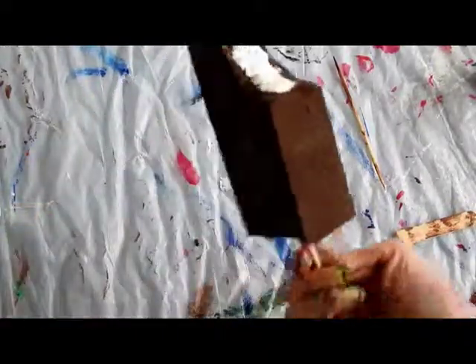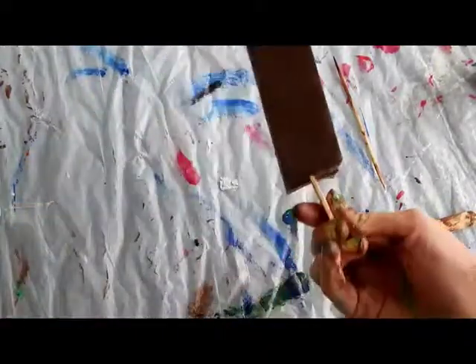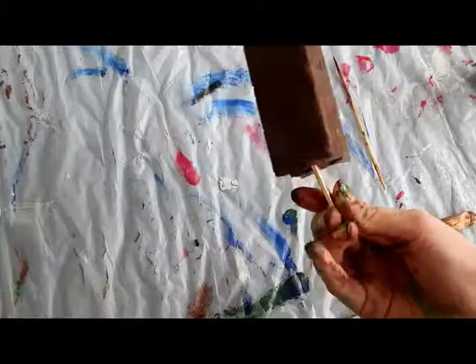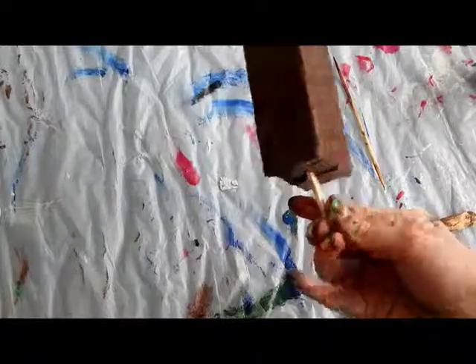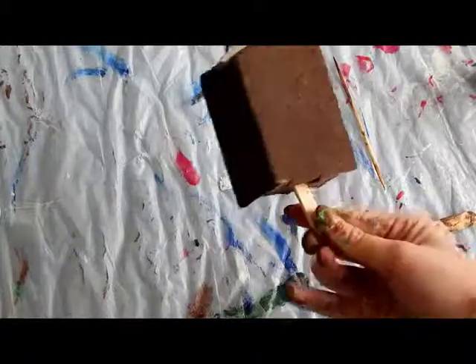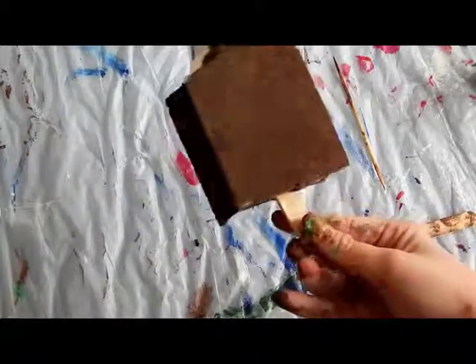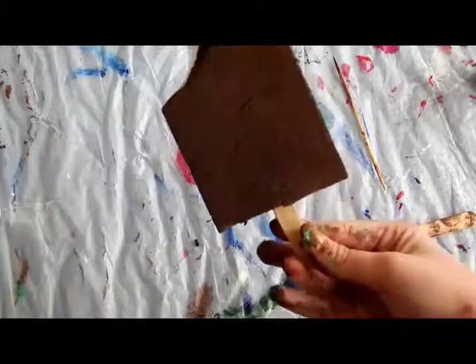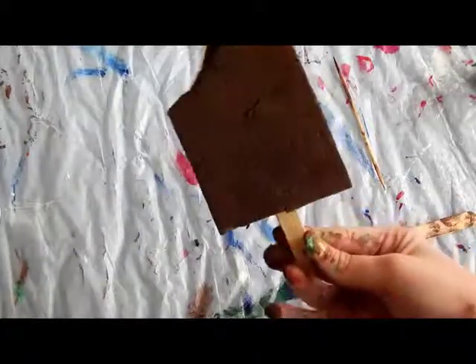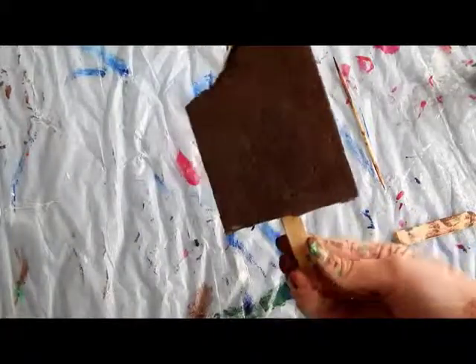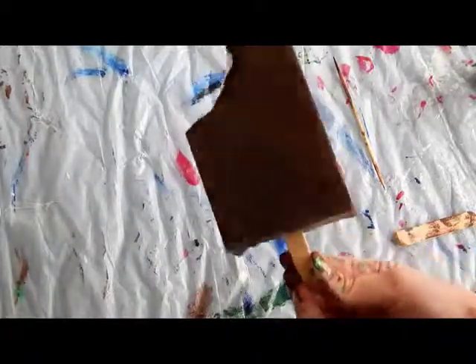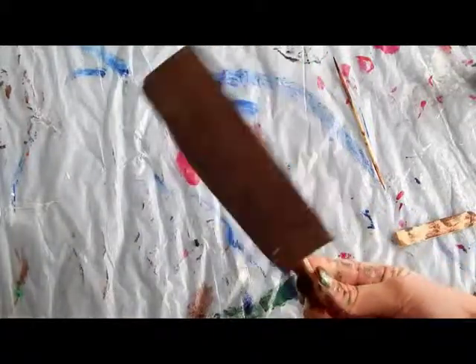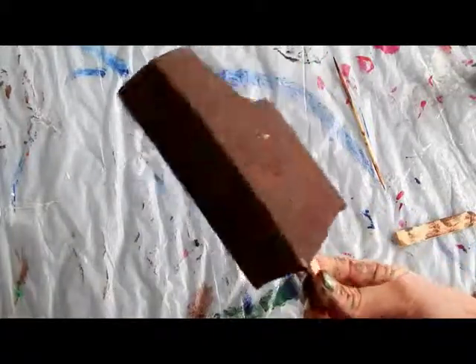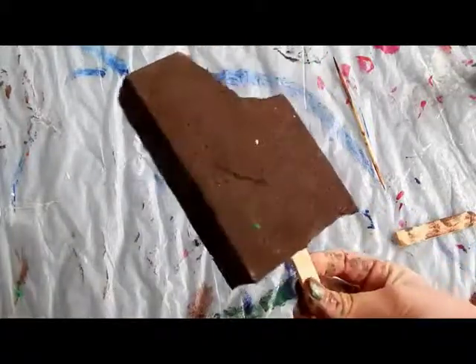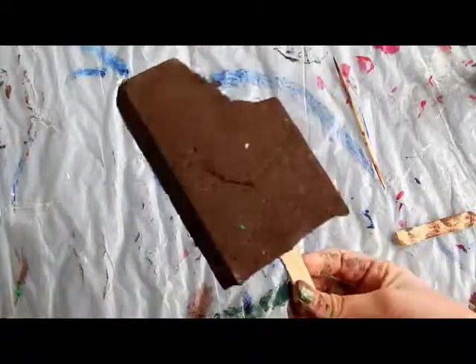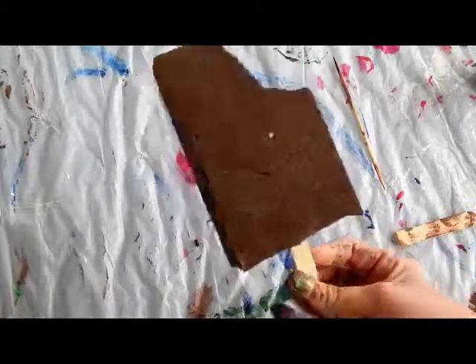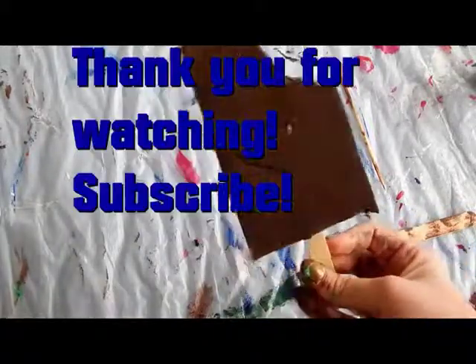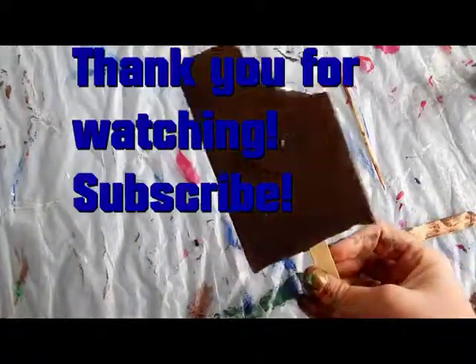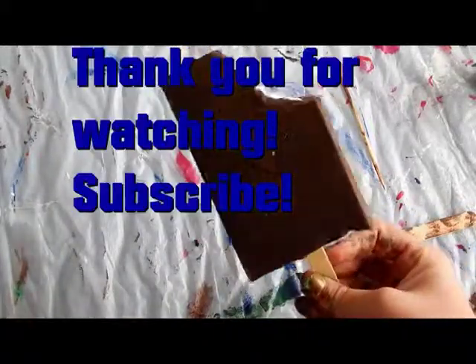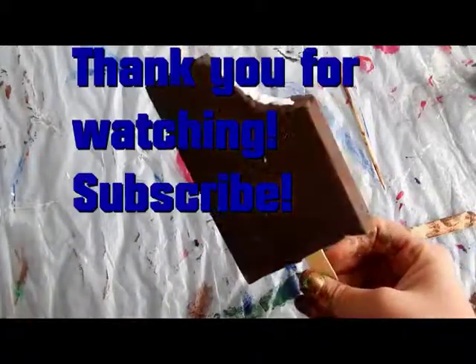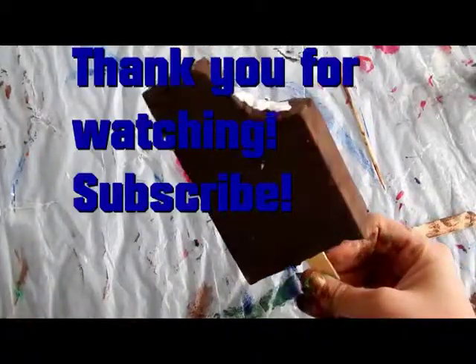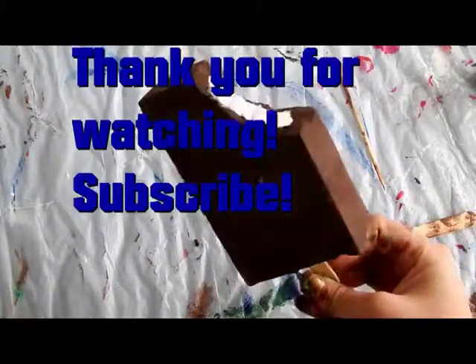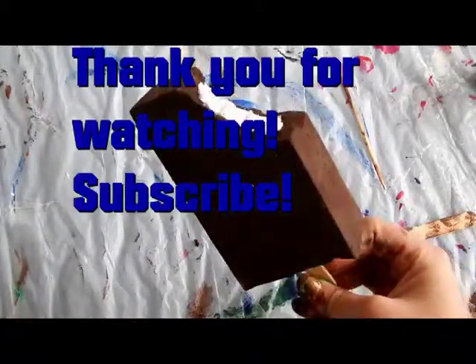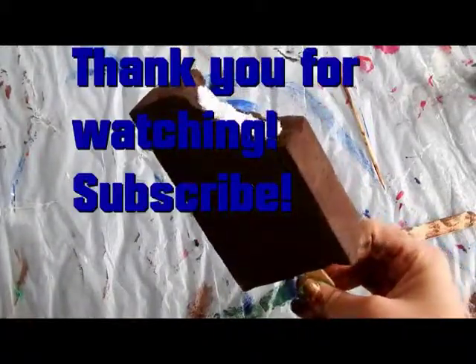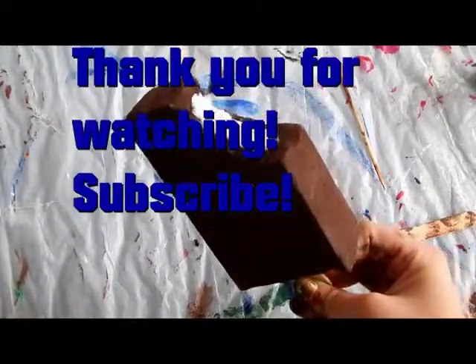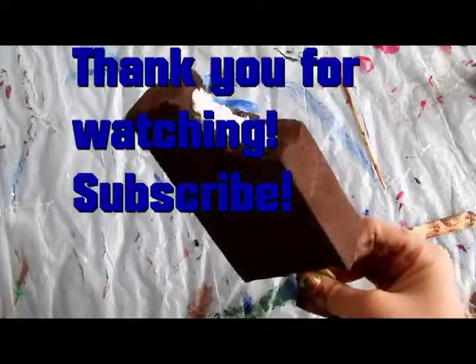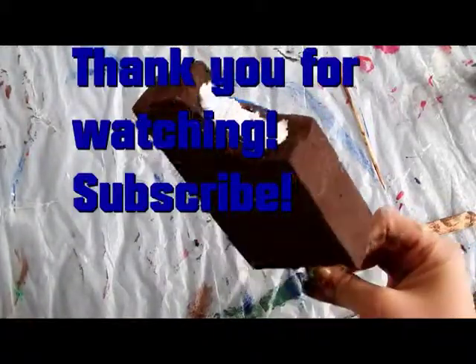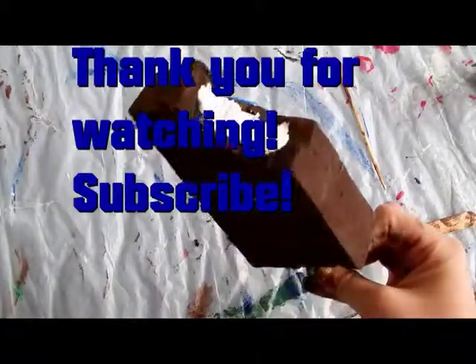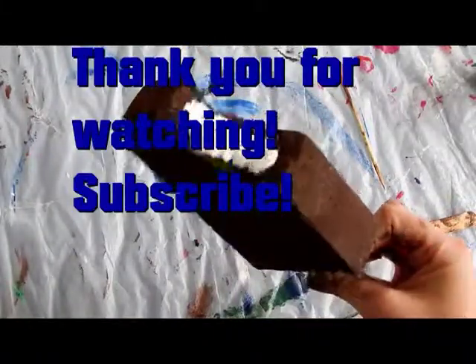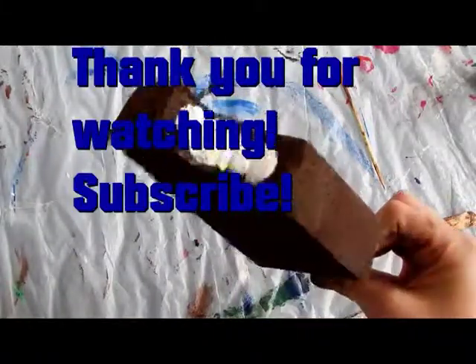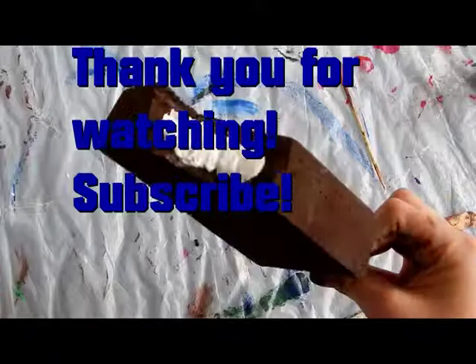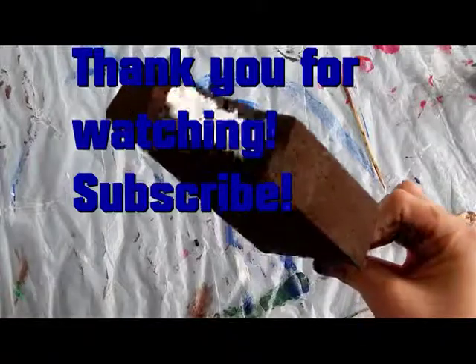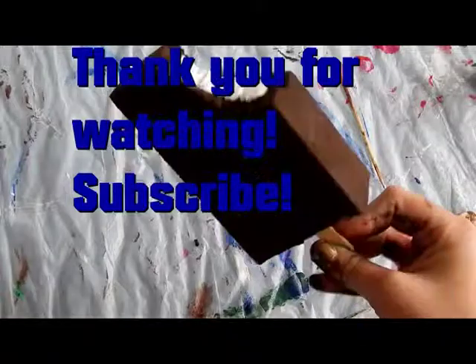But here's what your finished product should look like. Alright, thanks for watching. Subscribe.